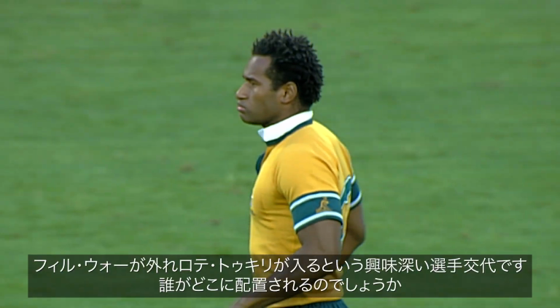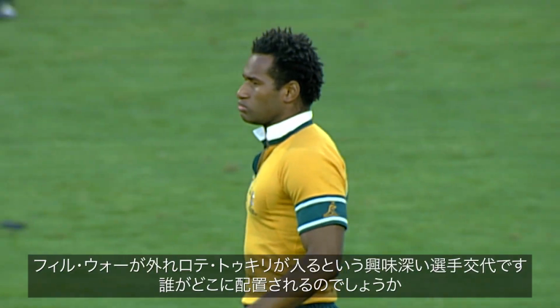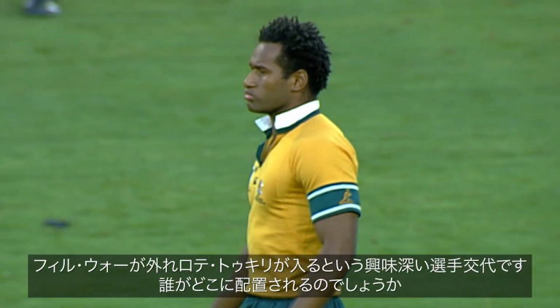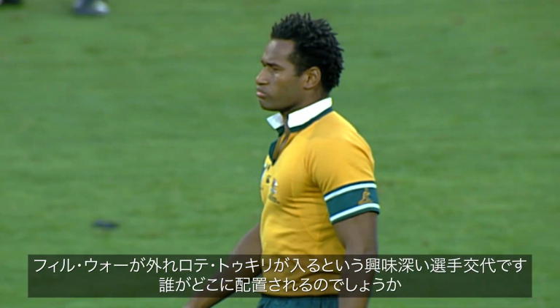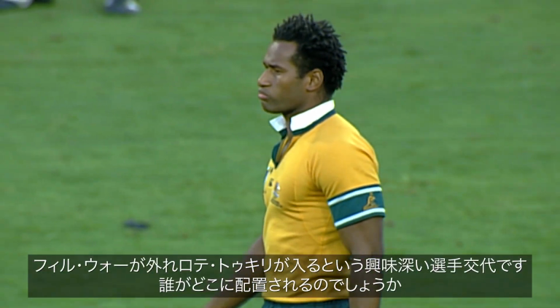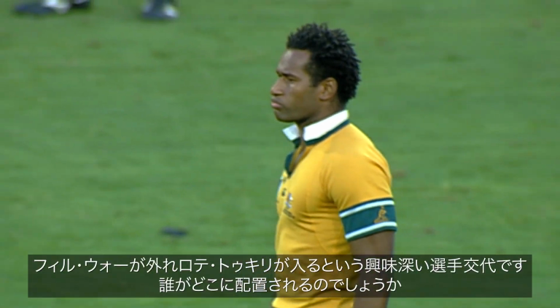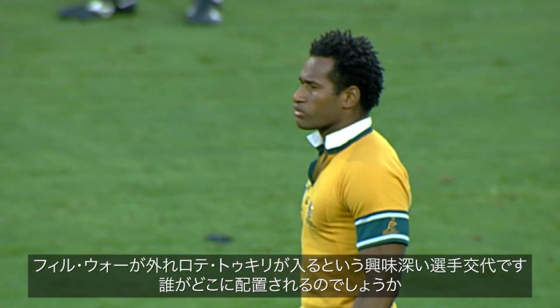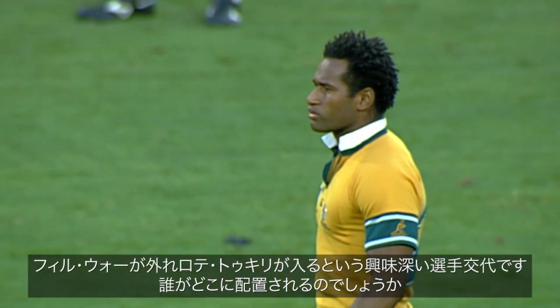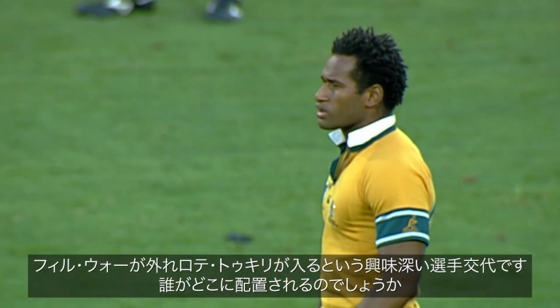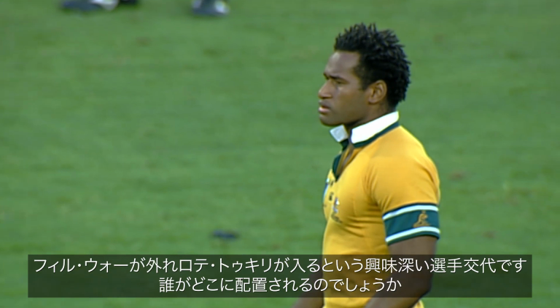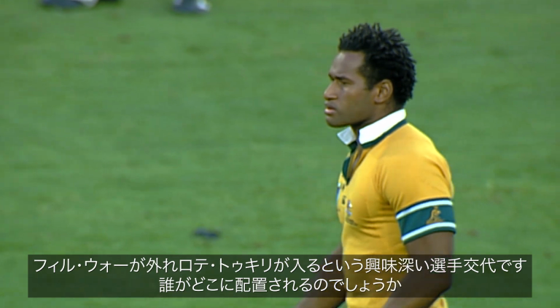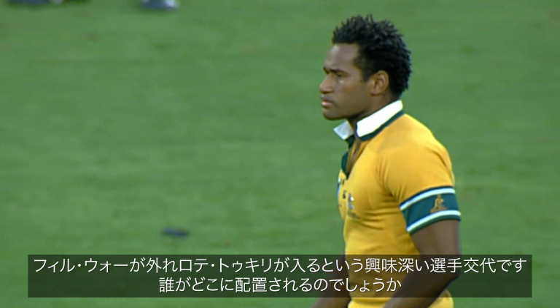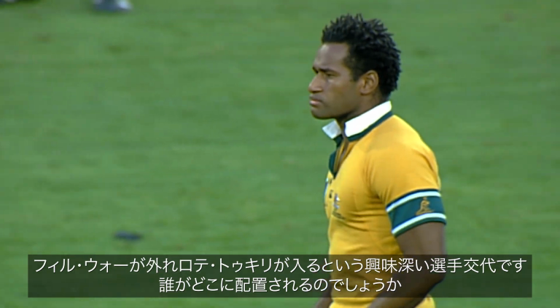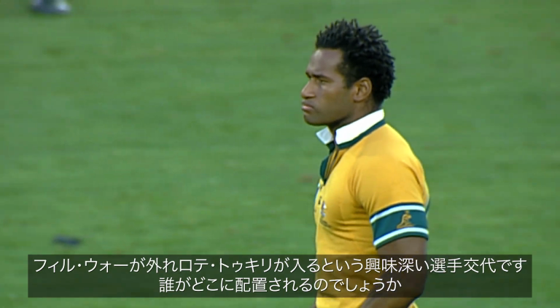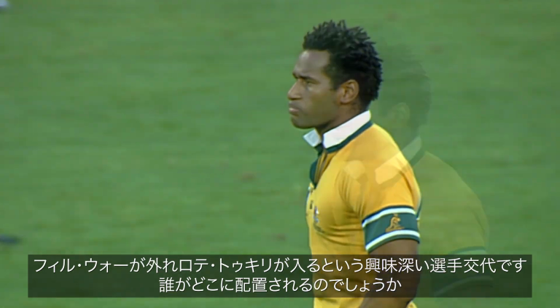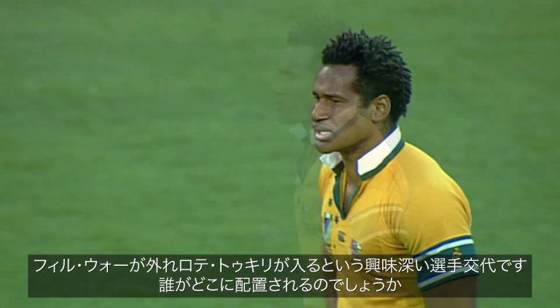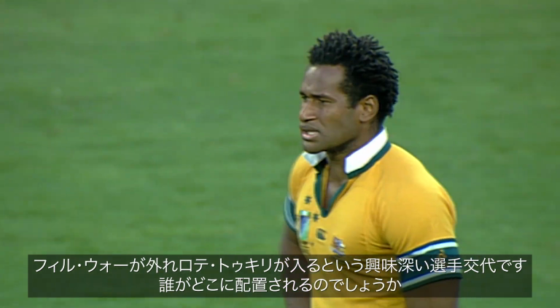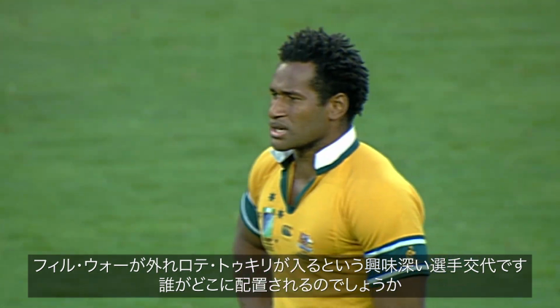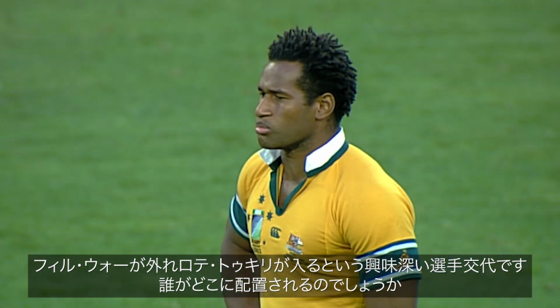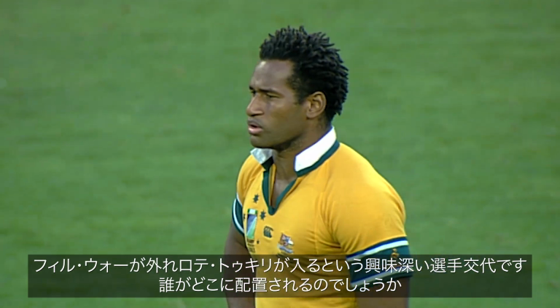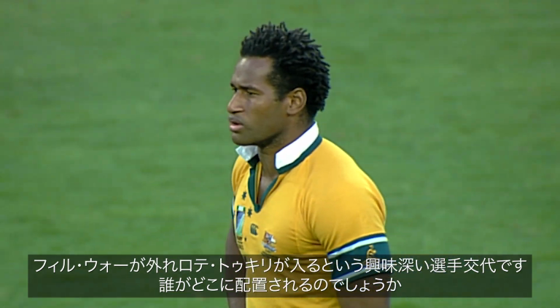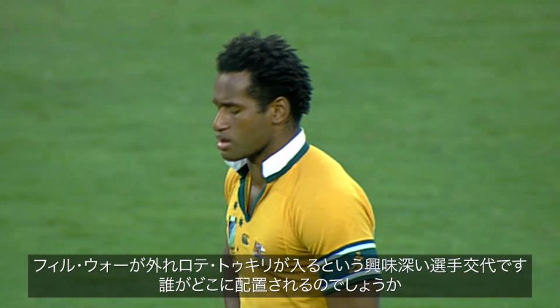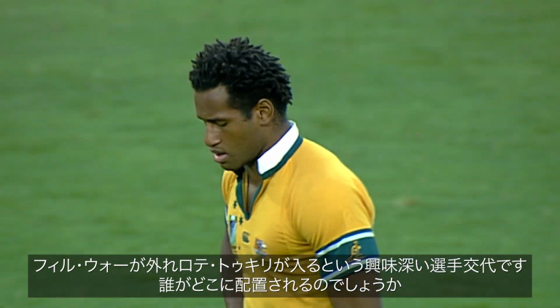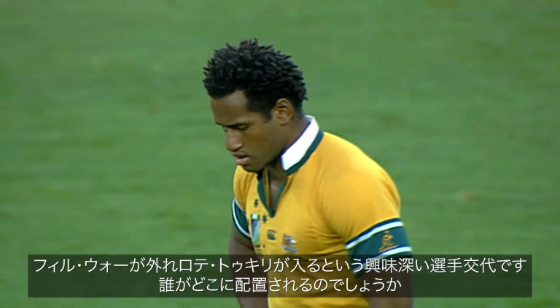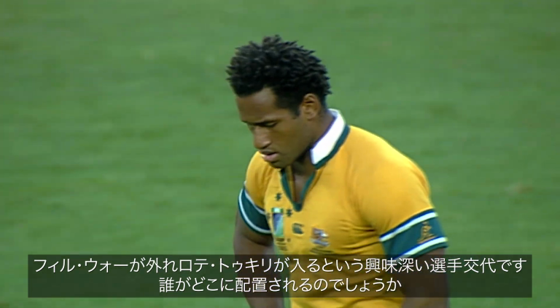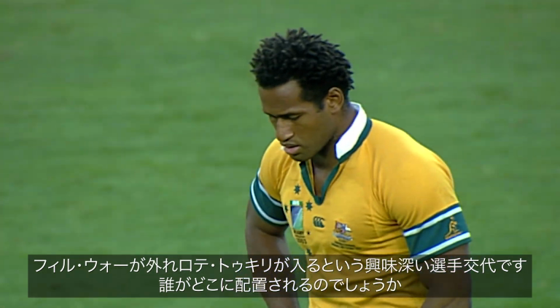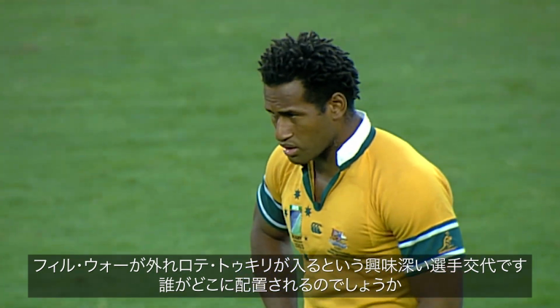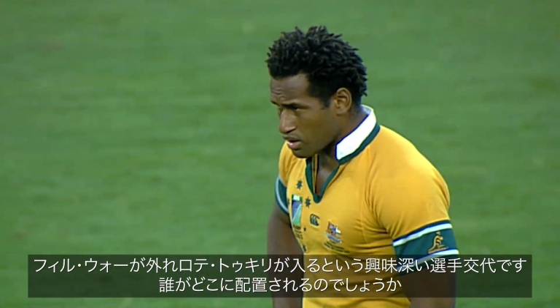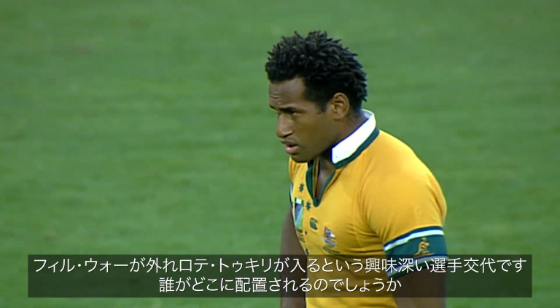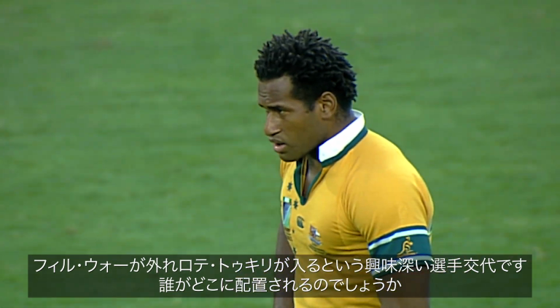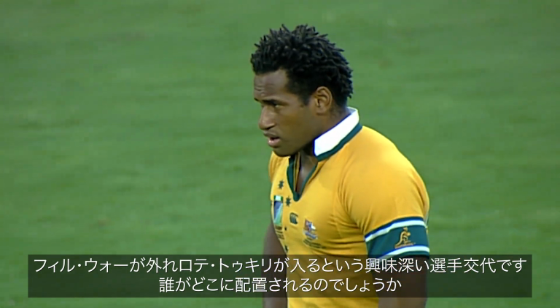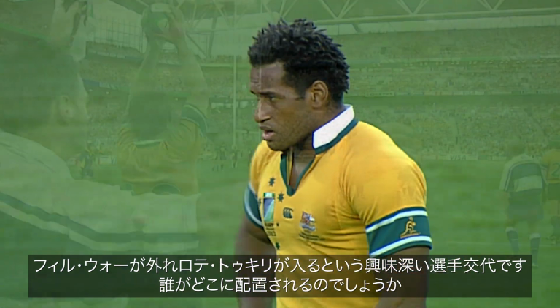Well the interesting change here — obviously Phil wore off, Lottie to Kerry on. Let's see who lines up where.